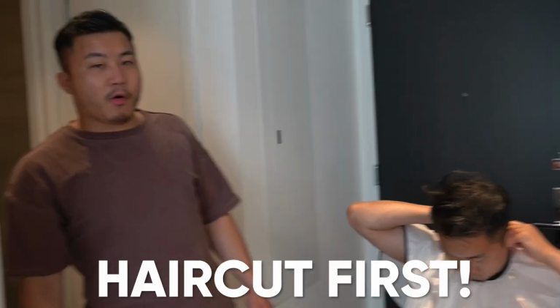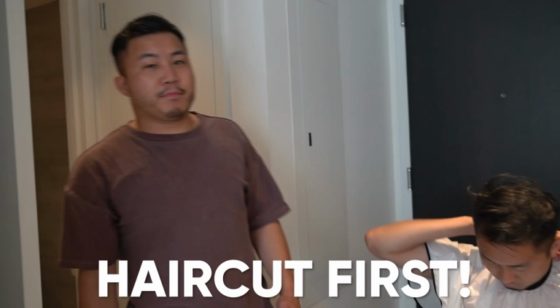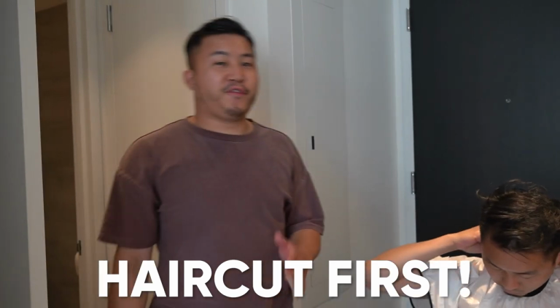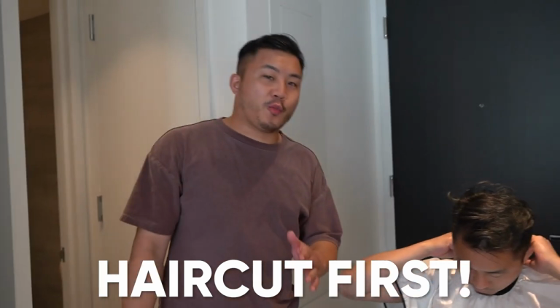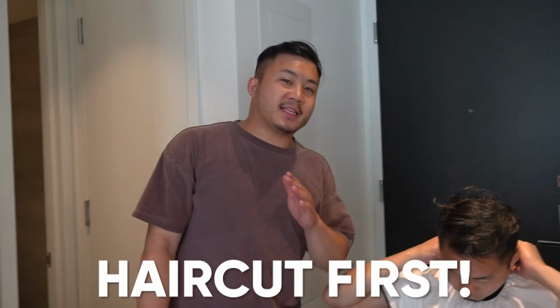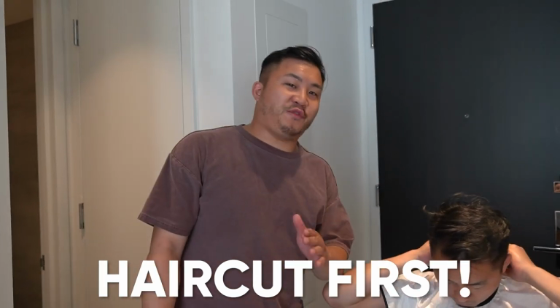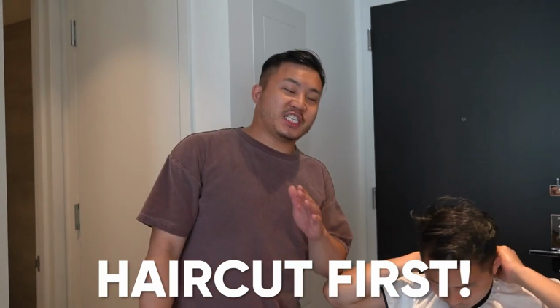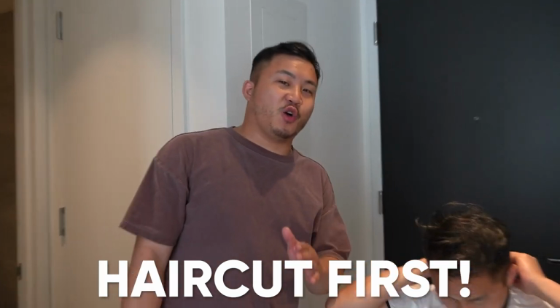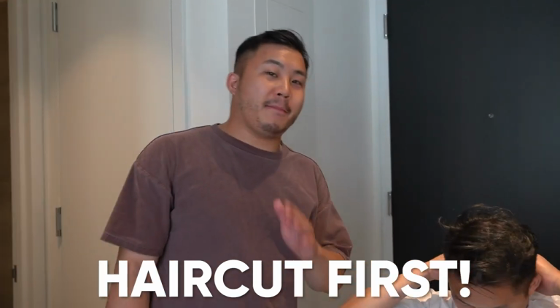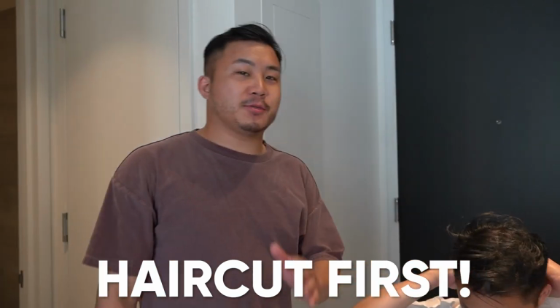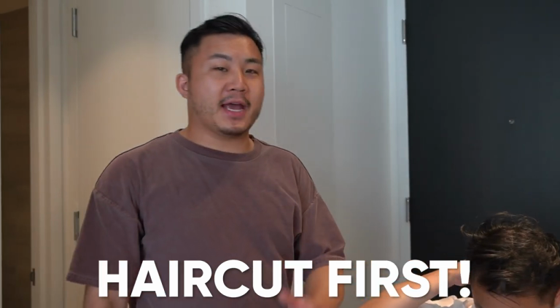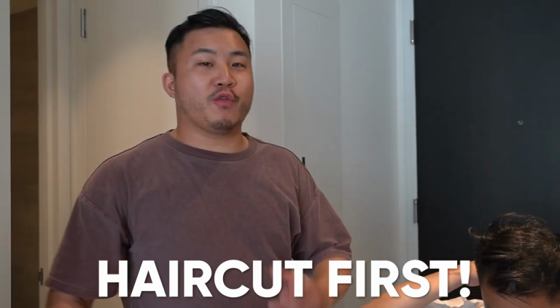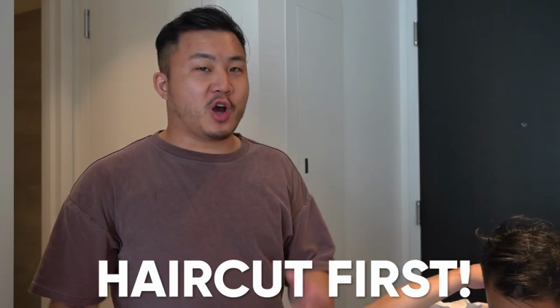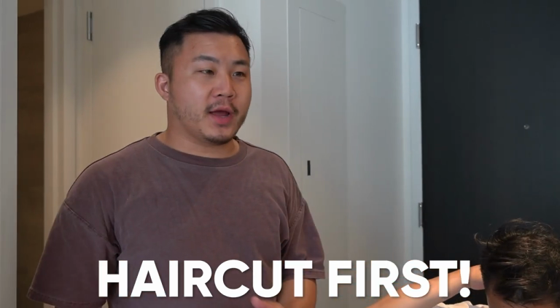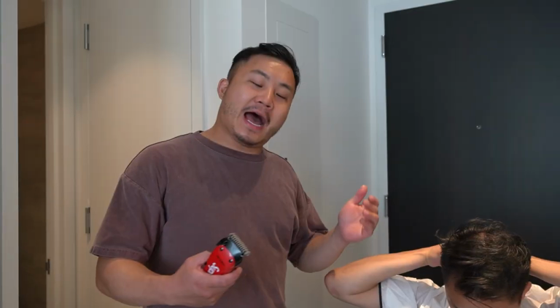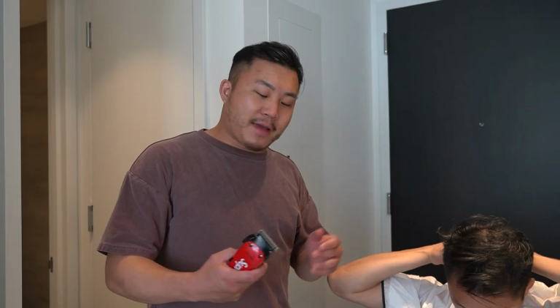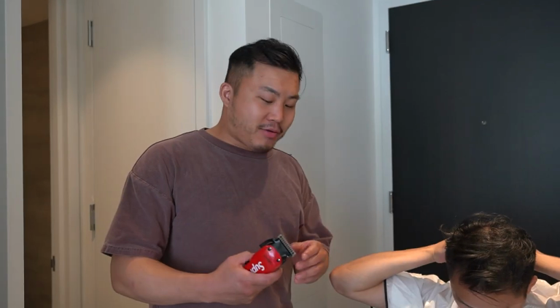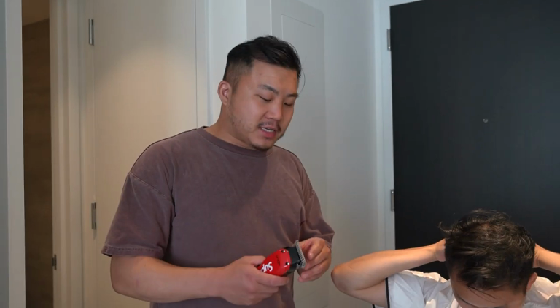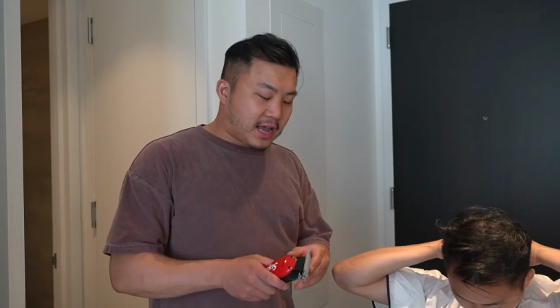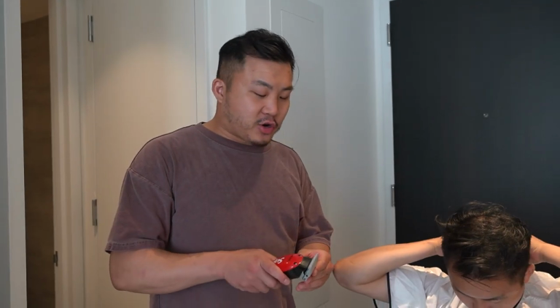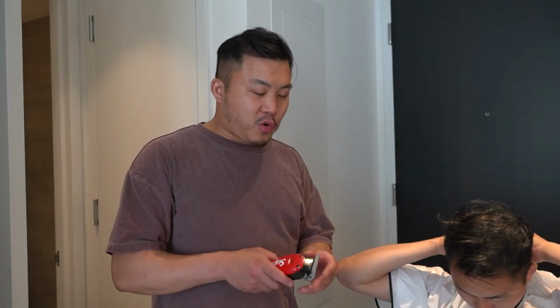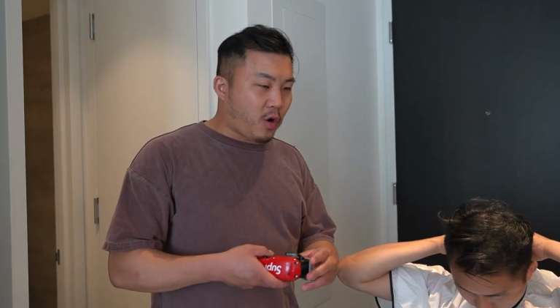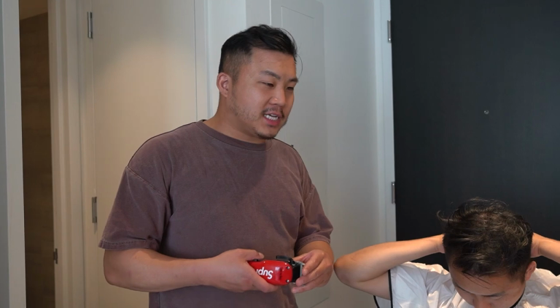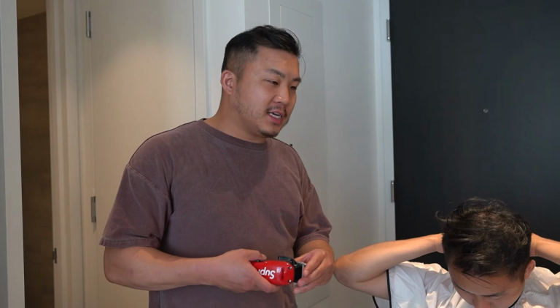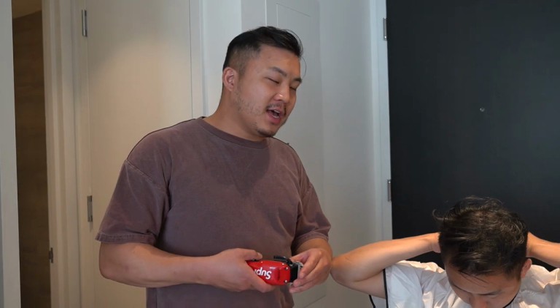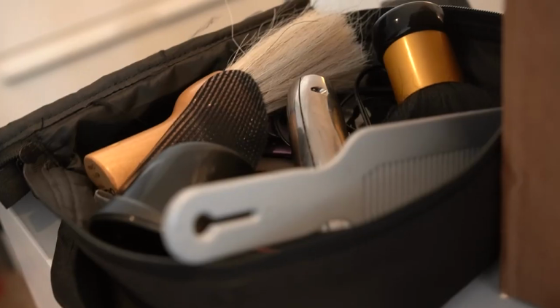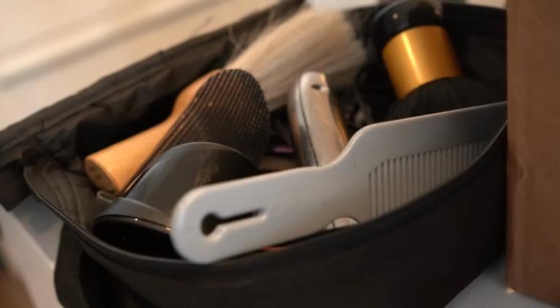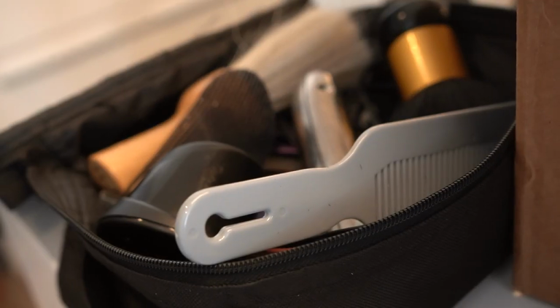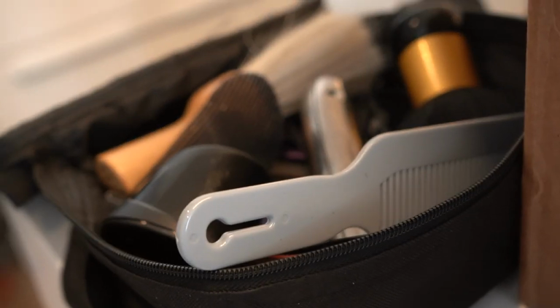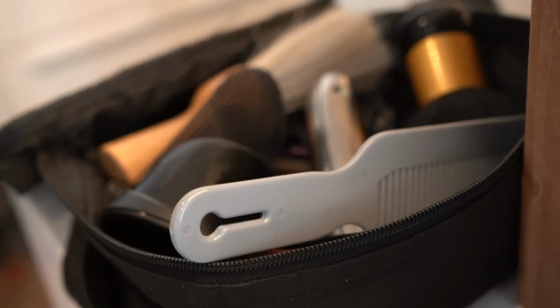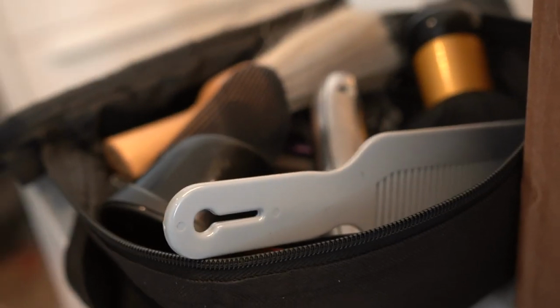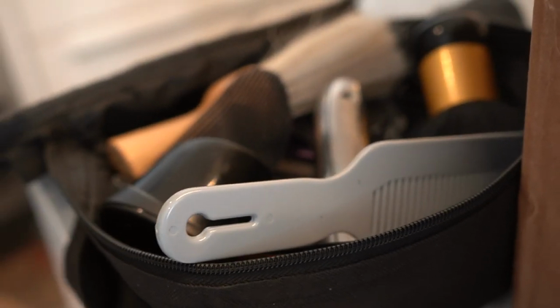All right, before we get this Fashion Nova Men's makeover going, I'm proud to say that during quarantine, I developed a new set of skills.